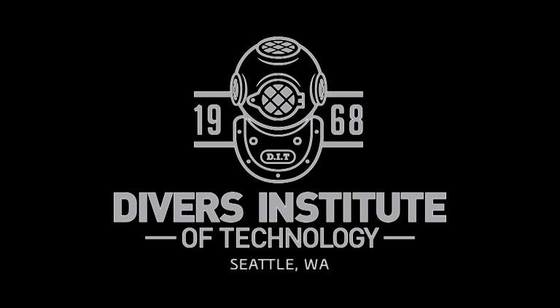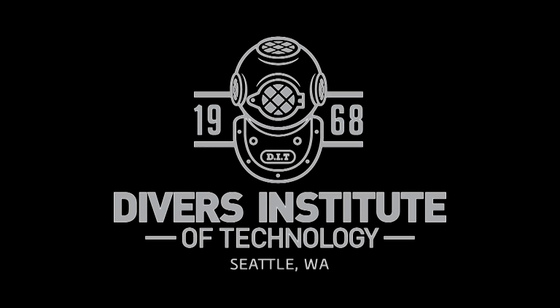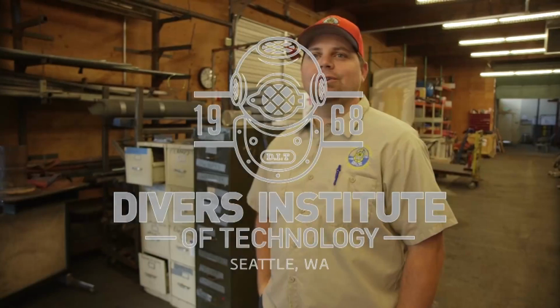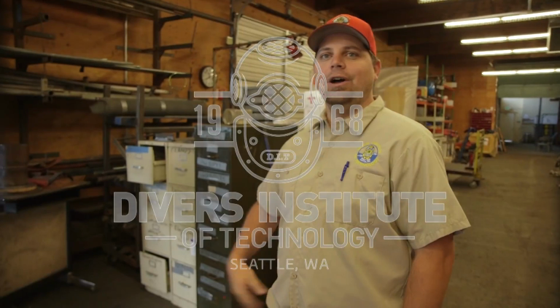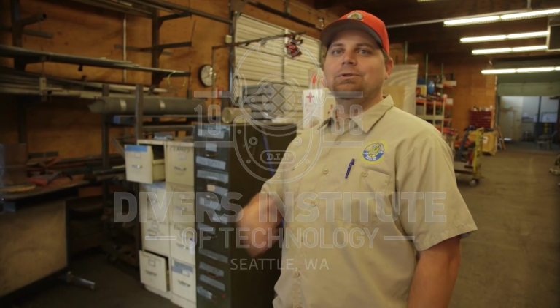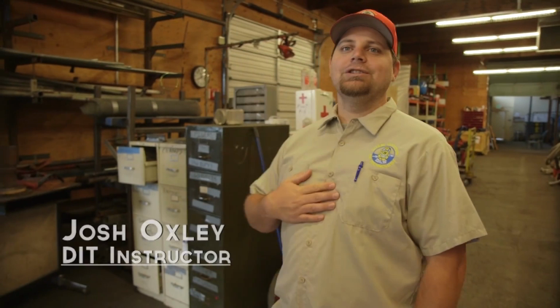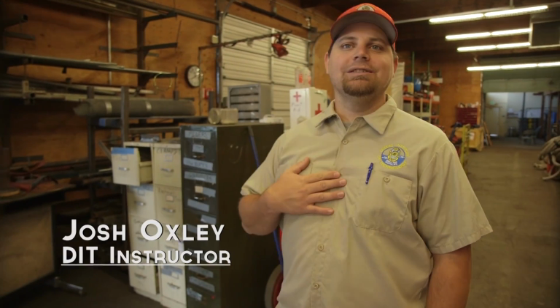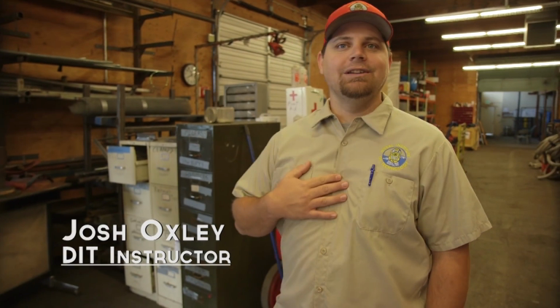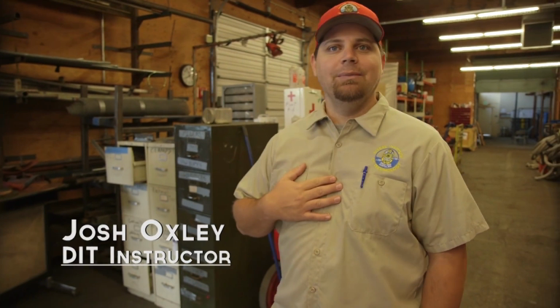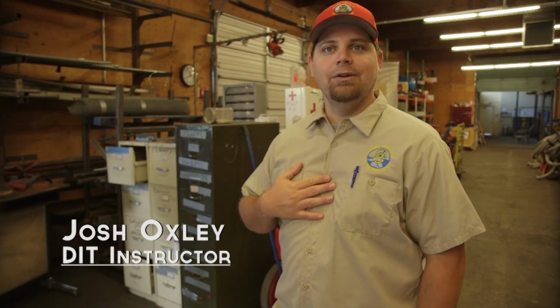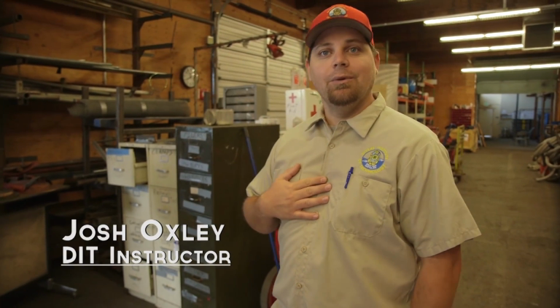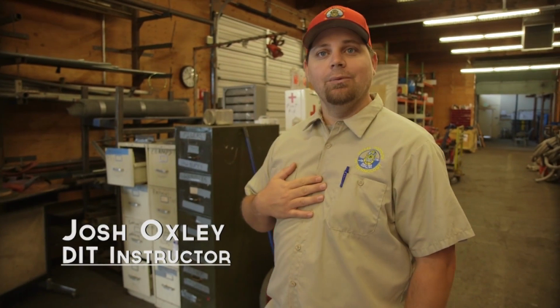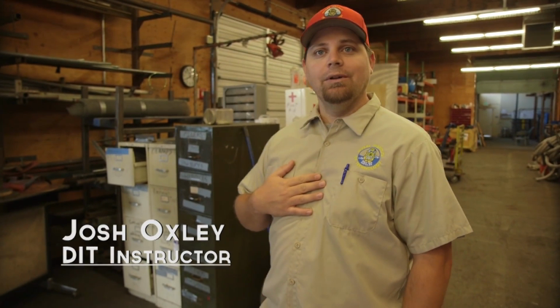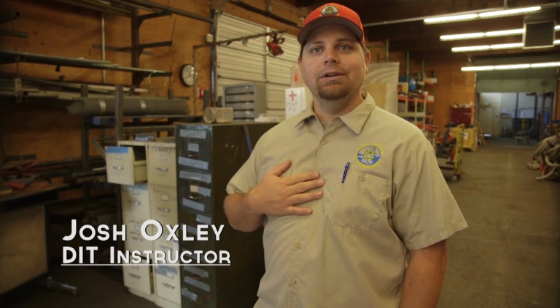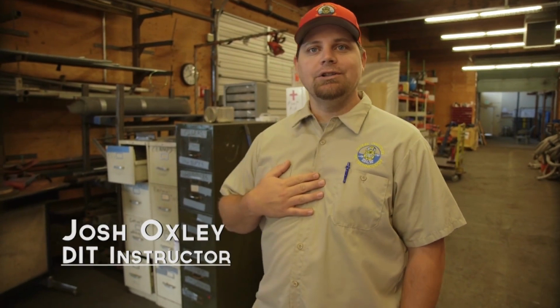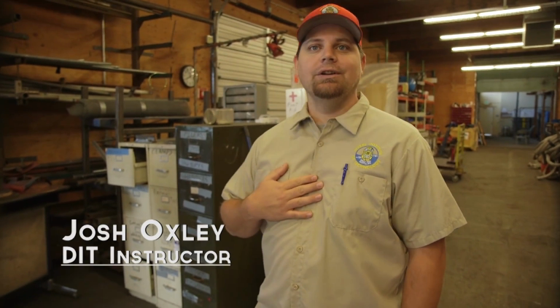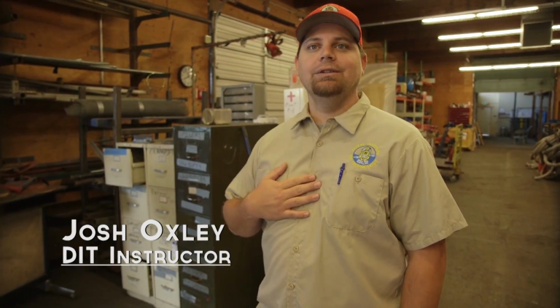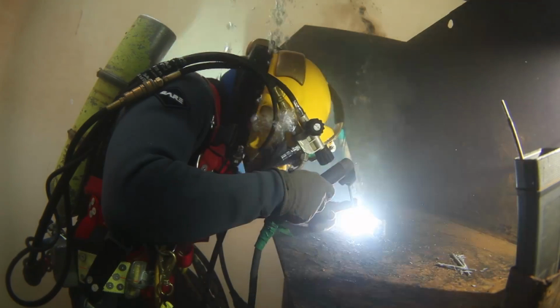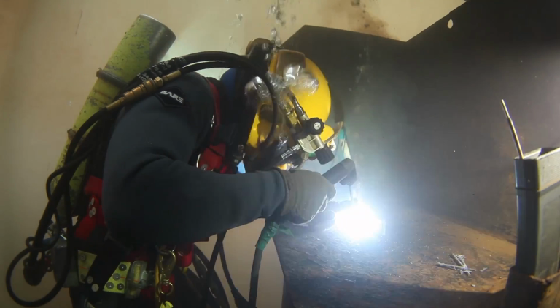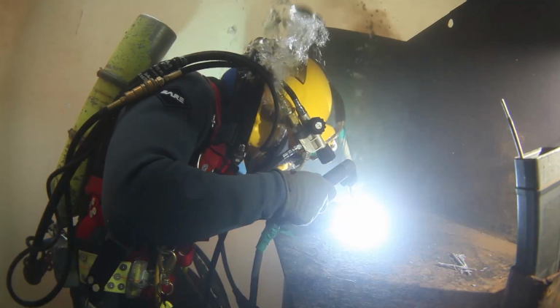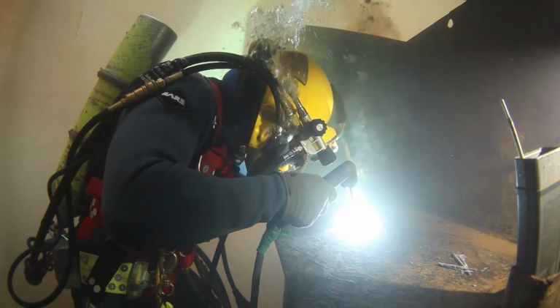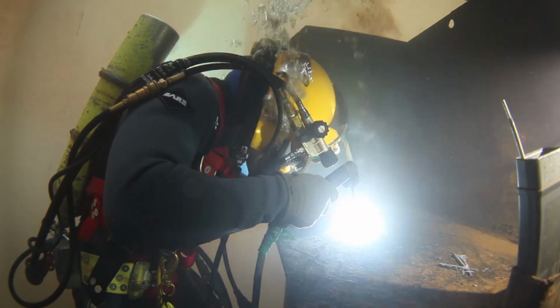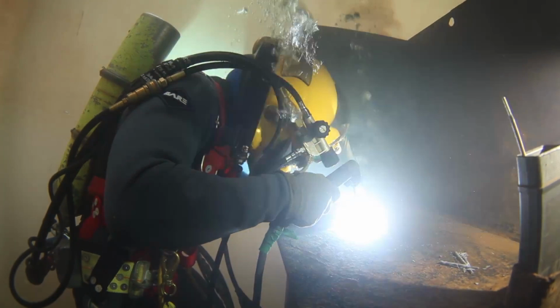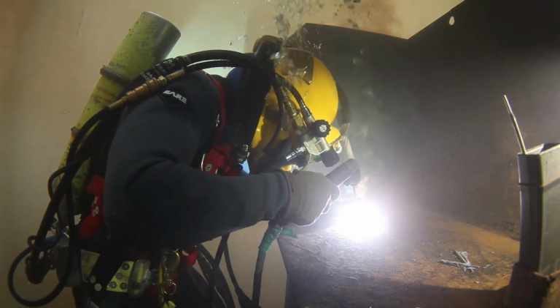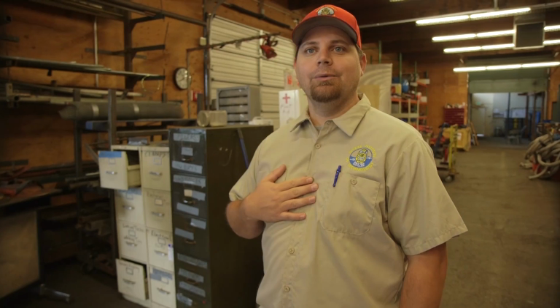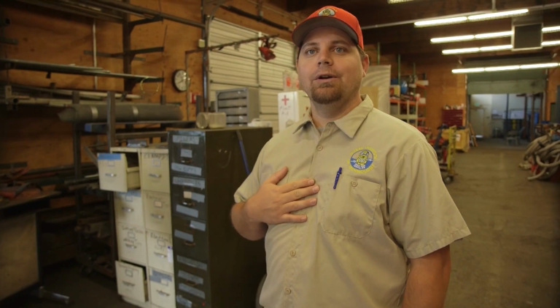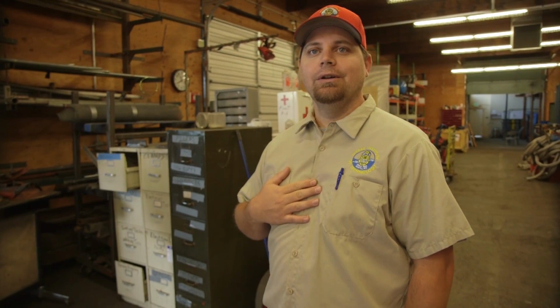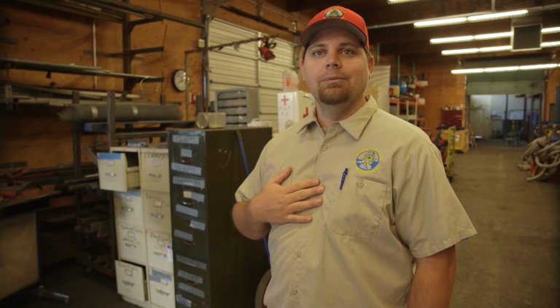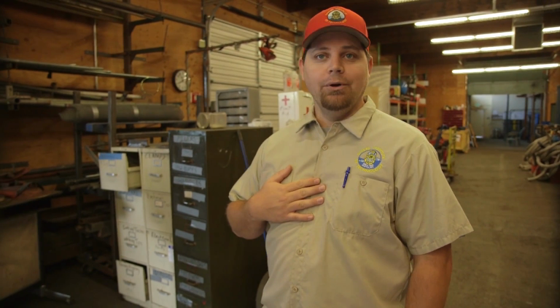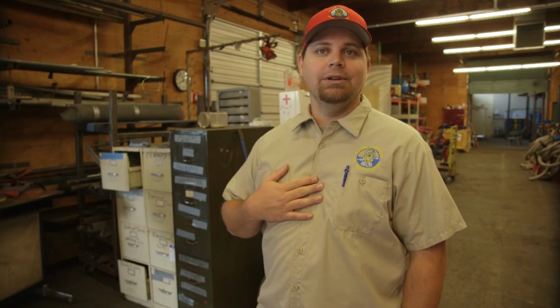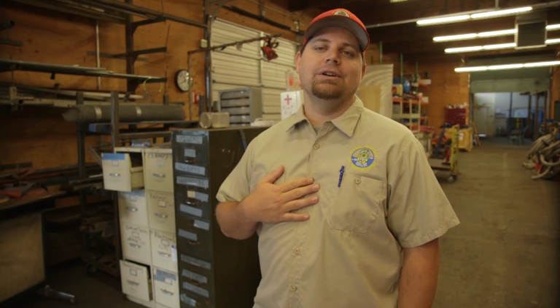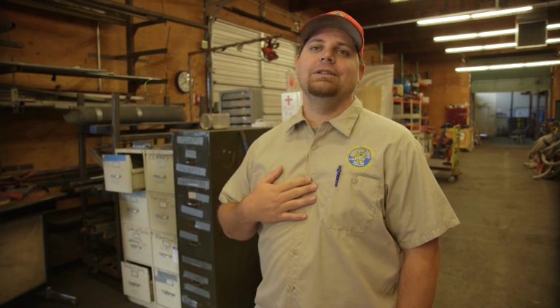I'm Josh Oxley, the Underwater Welding Instructor and Underwater Burning Instructor.